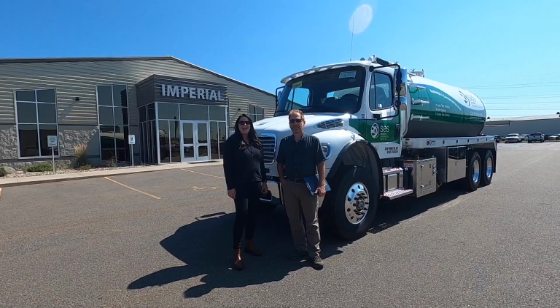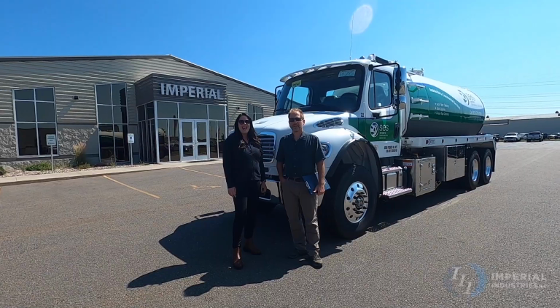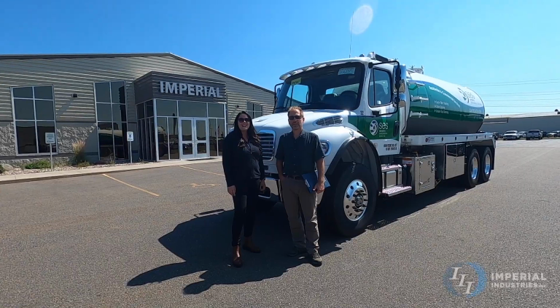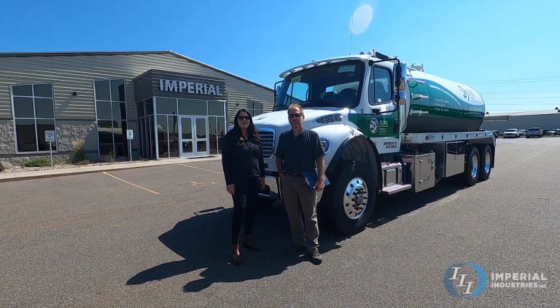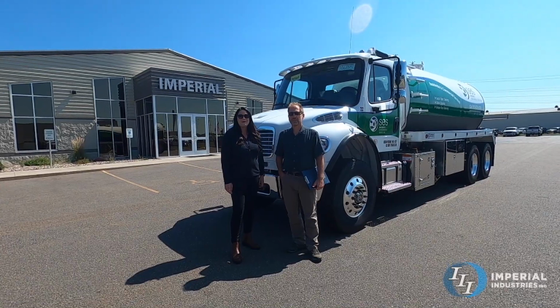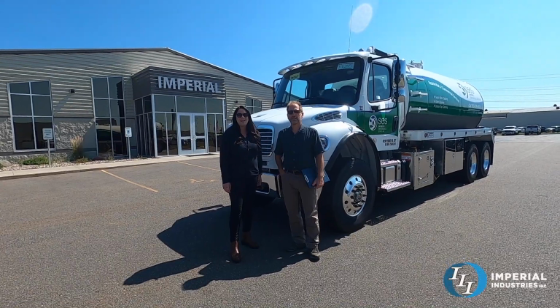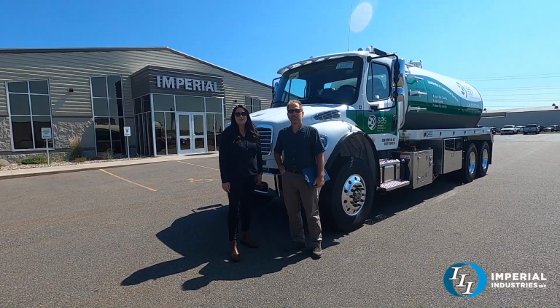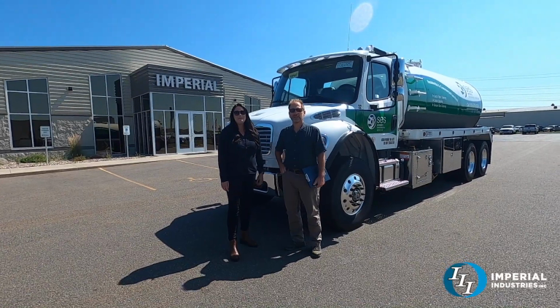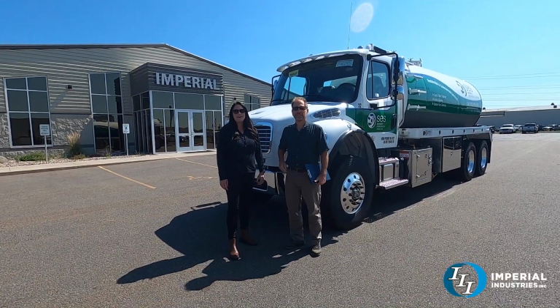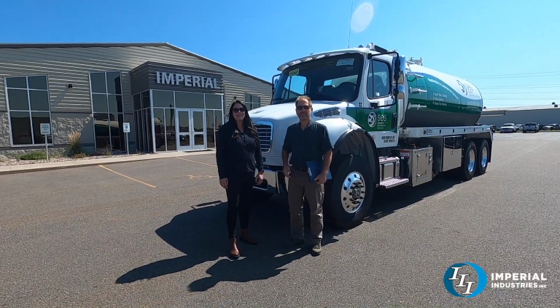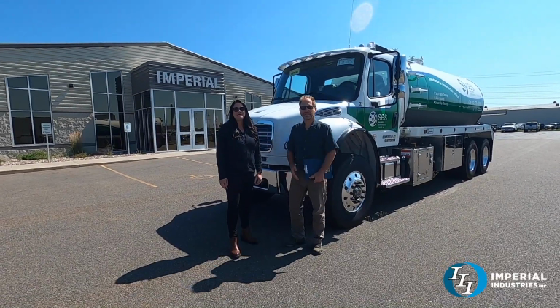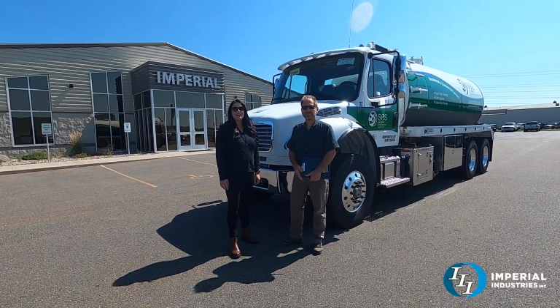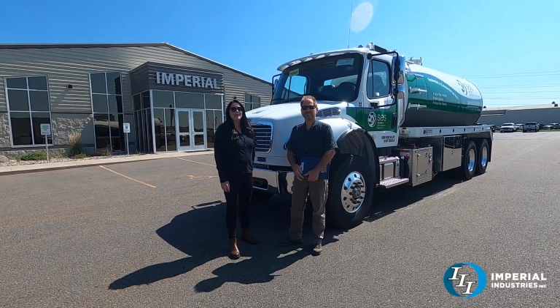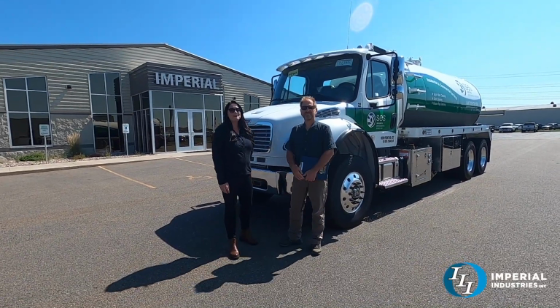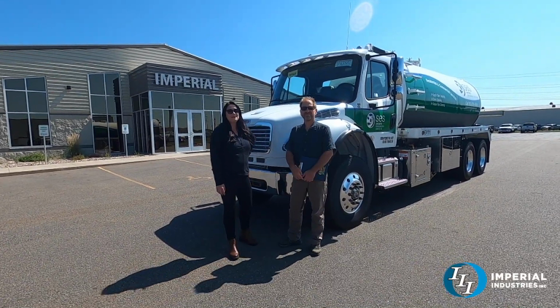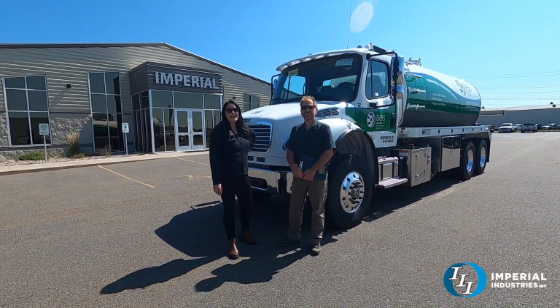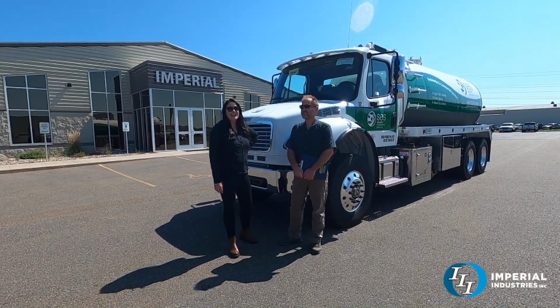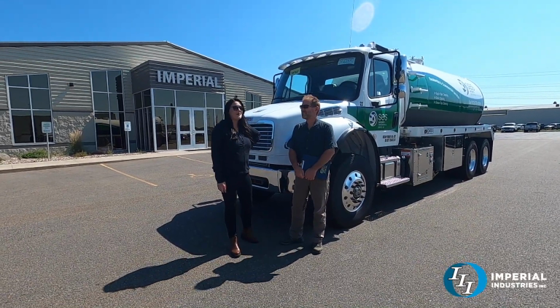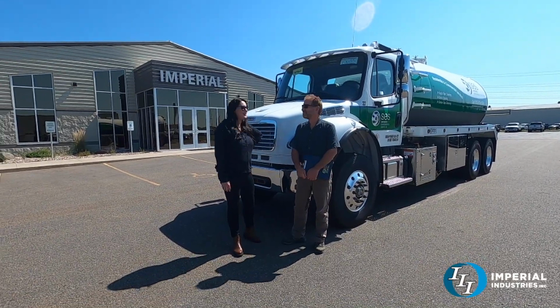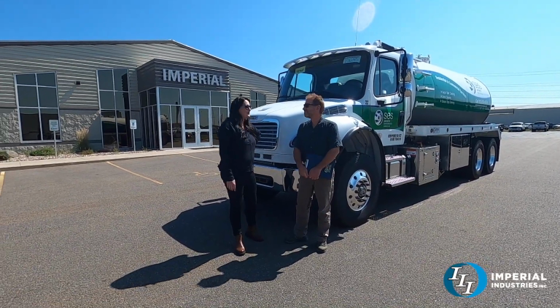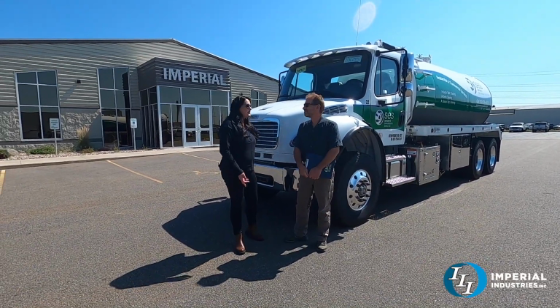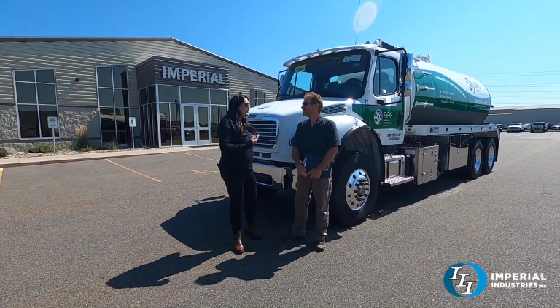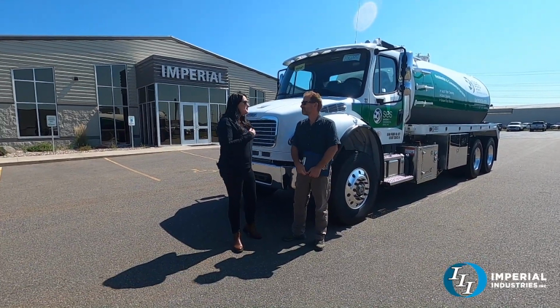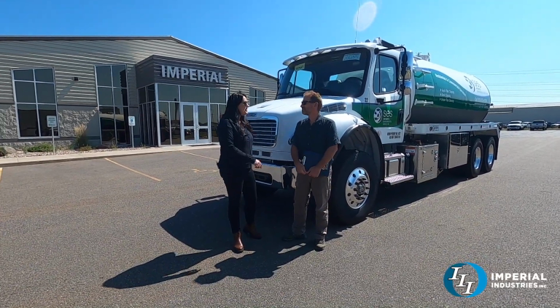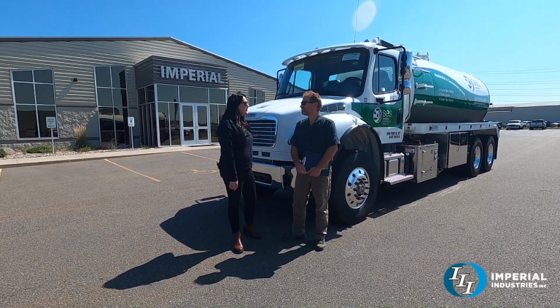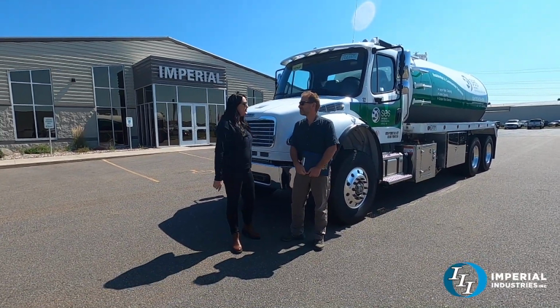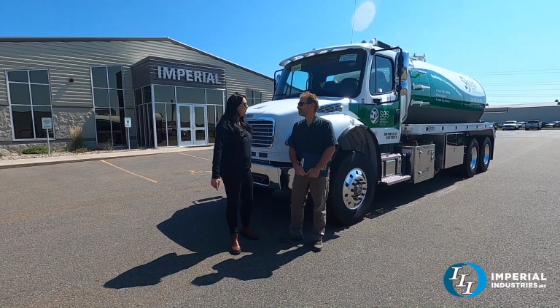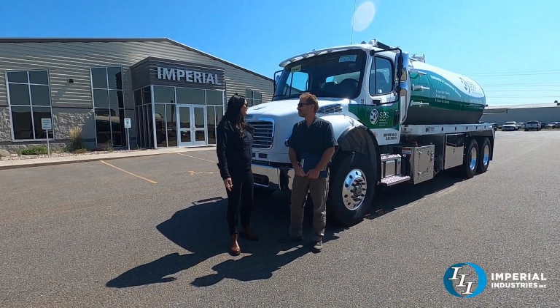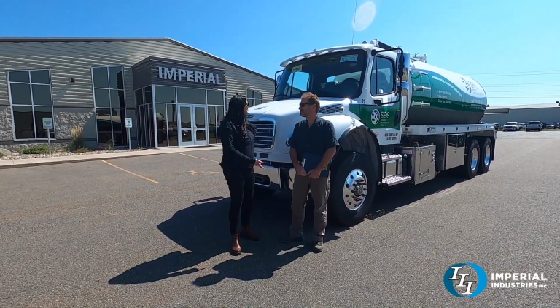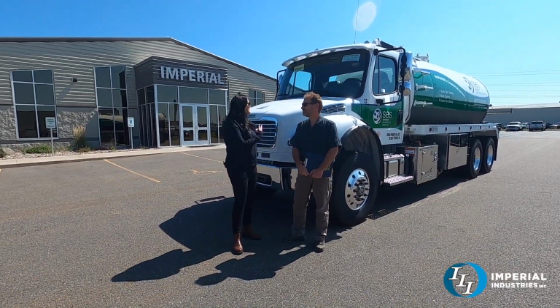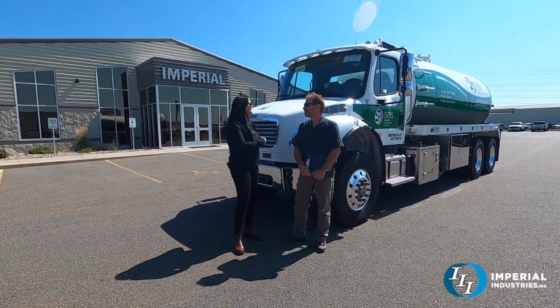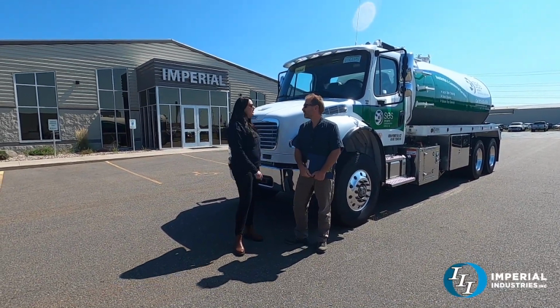Hi, welcome back to Imperial. My name is Renee. I'm here with Jim. Jim, can you tell us about this truck?